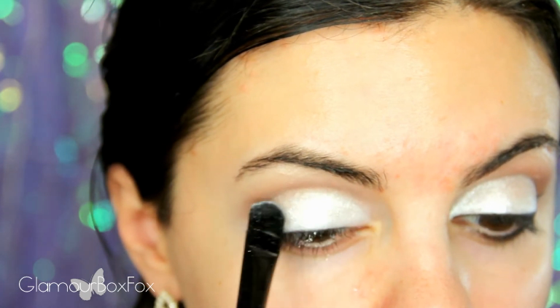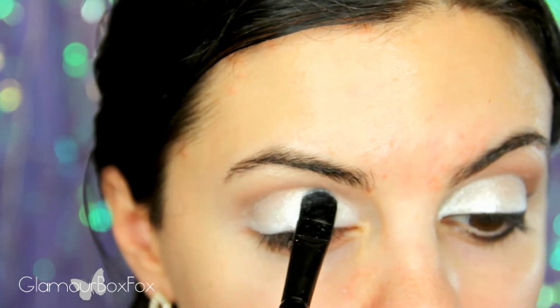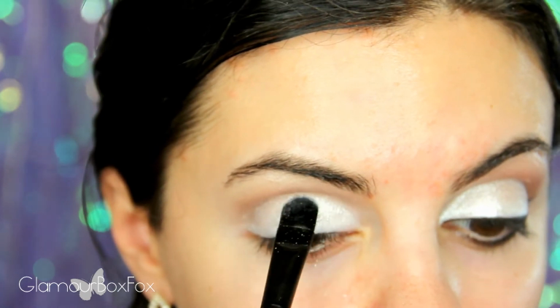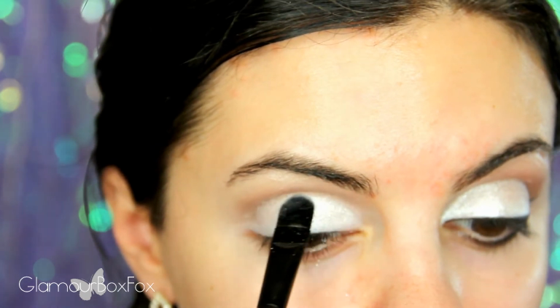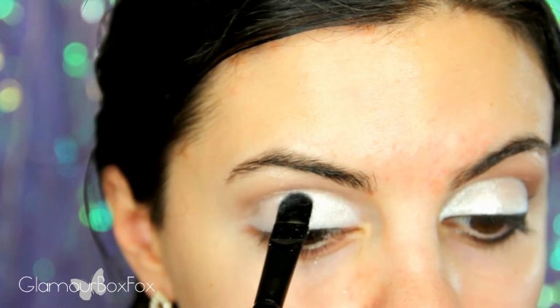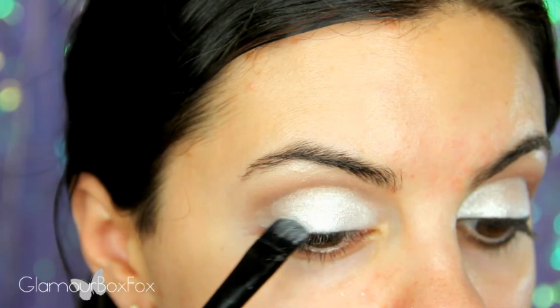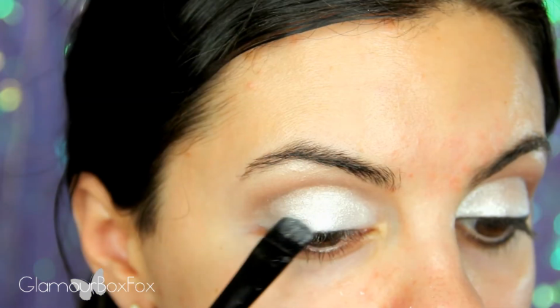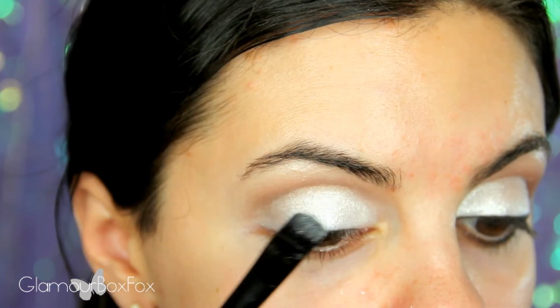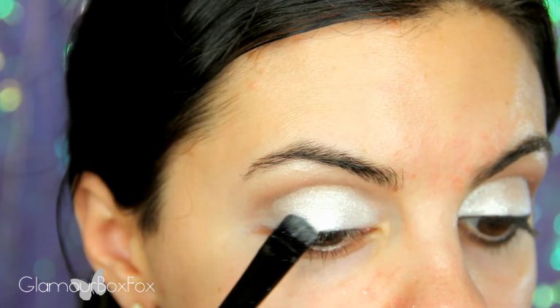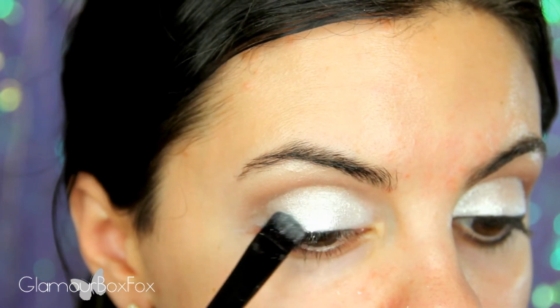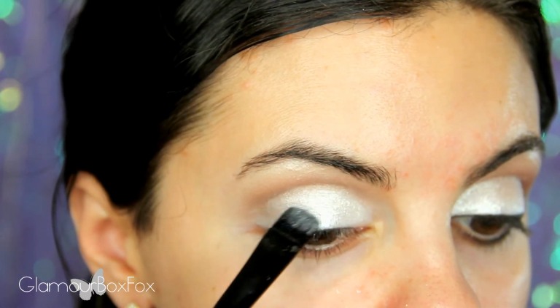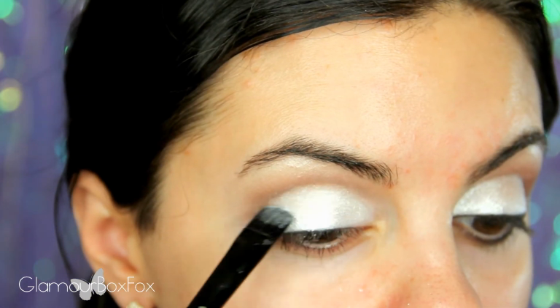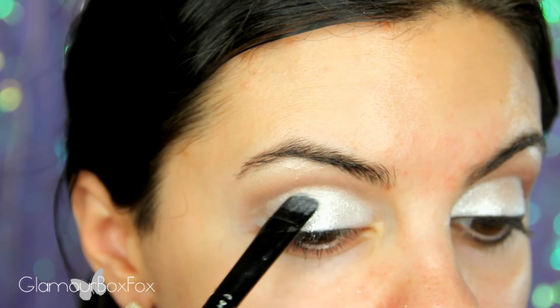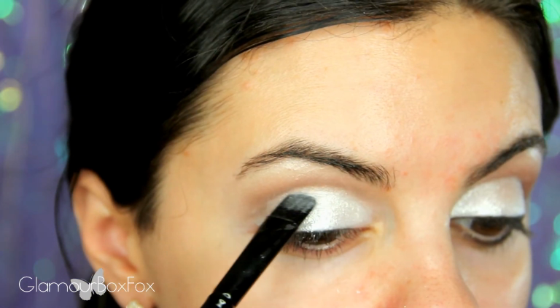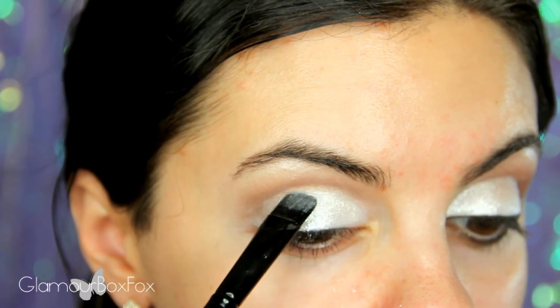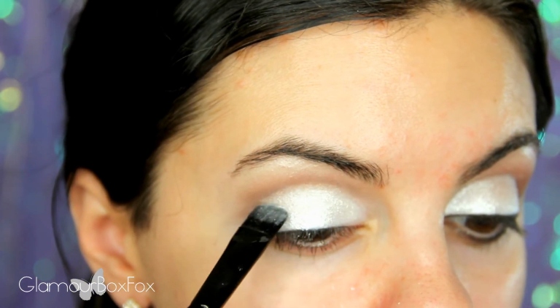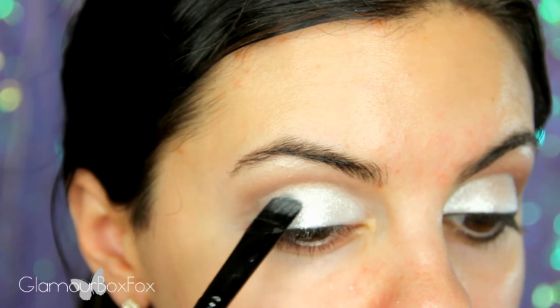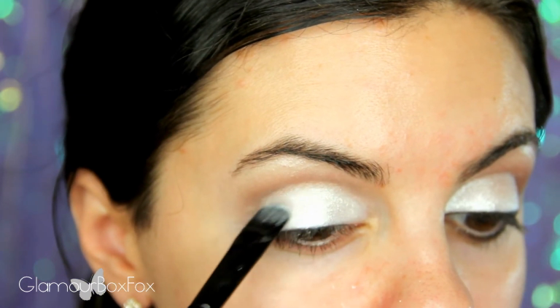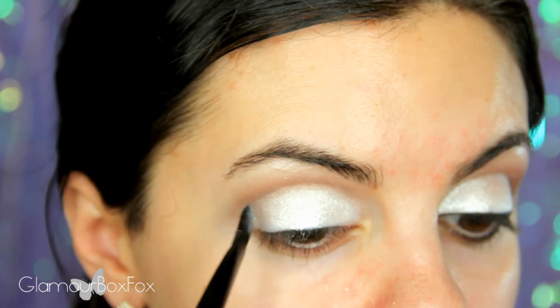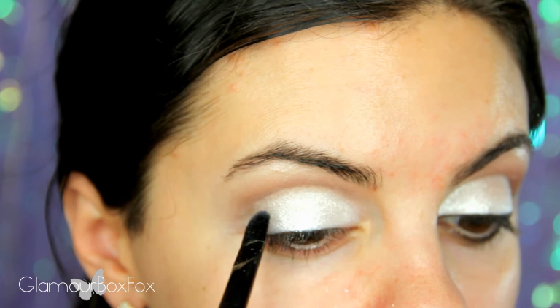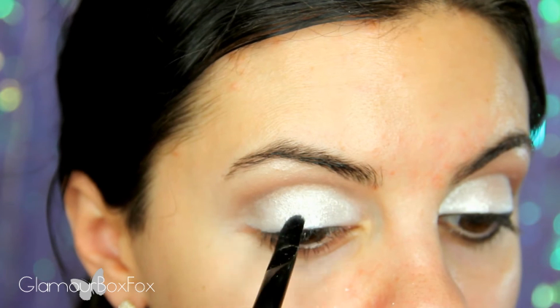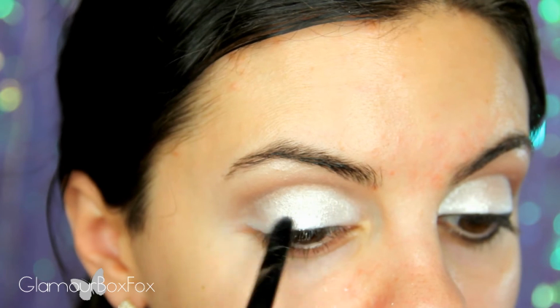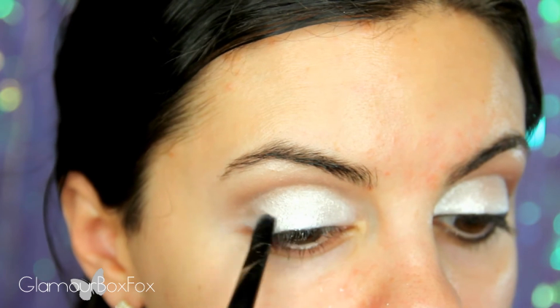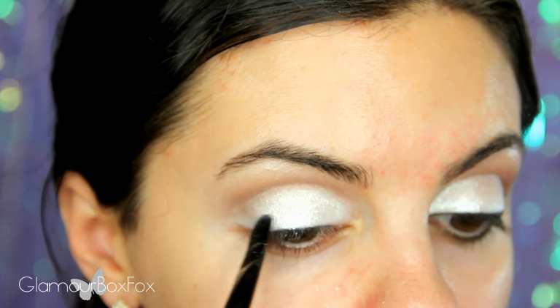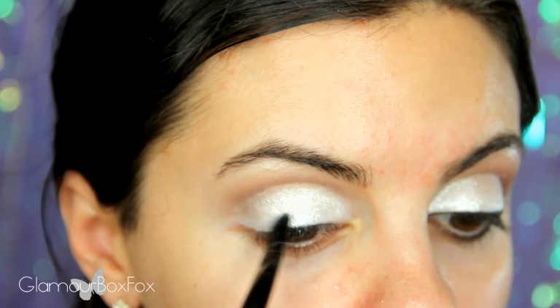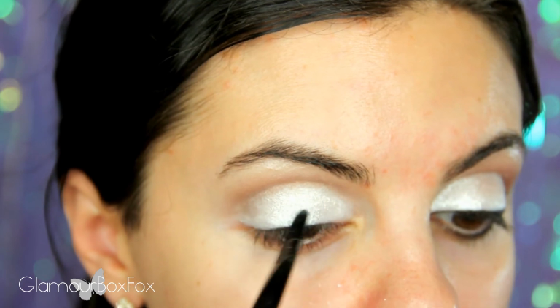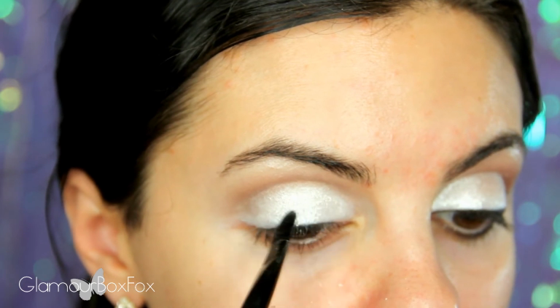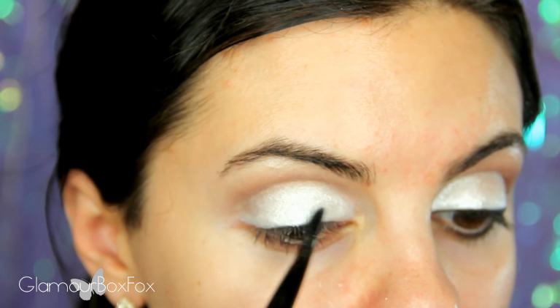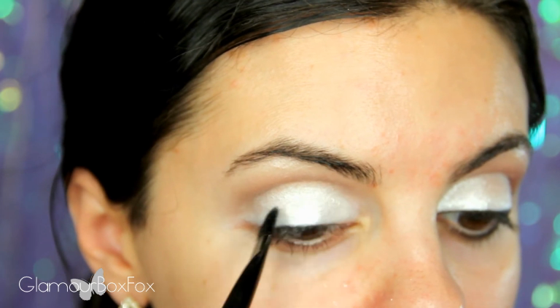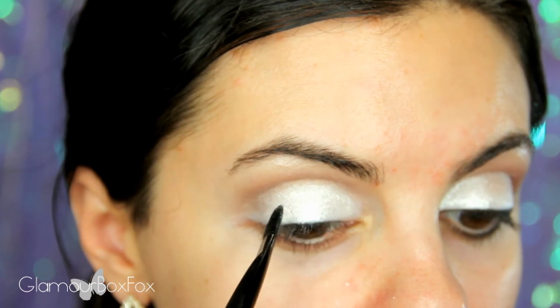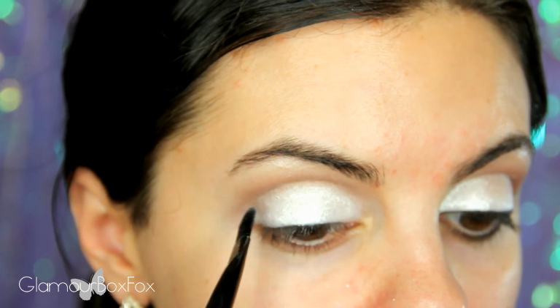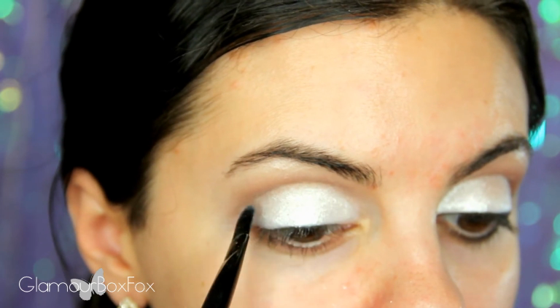For this look, it's best to work on the eyes first just in case you get some fallout. Doesn't this pigment look mystical?